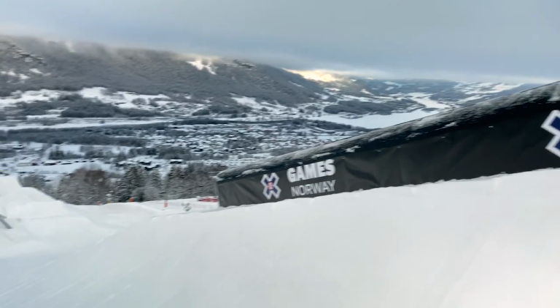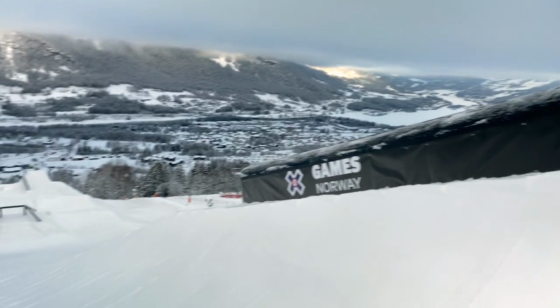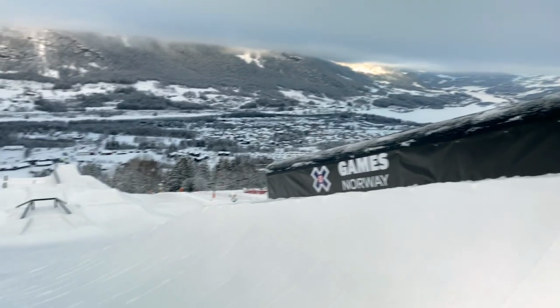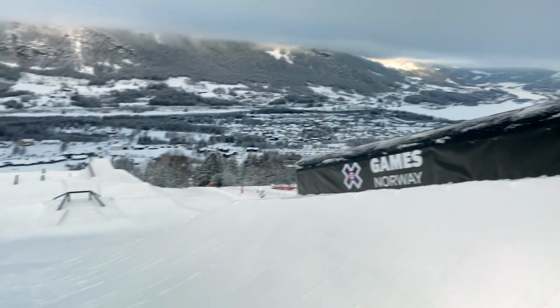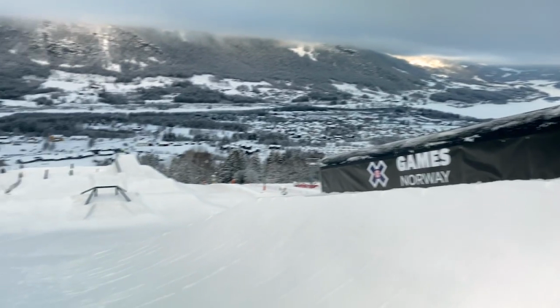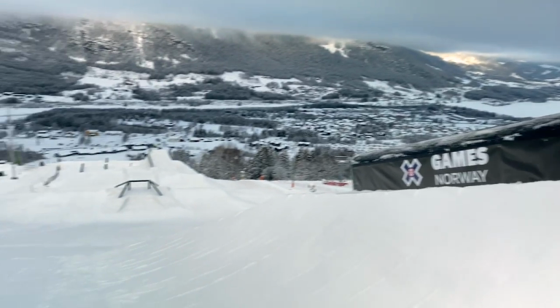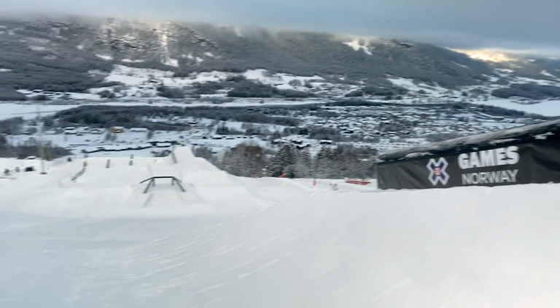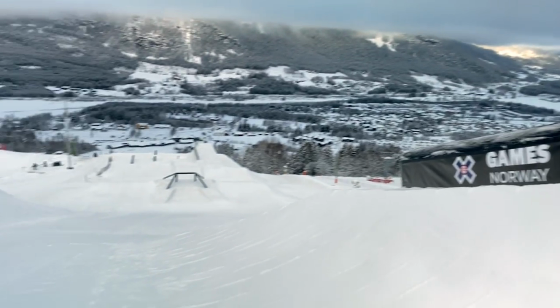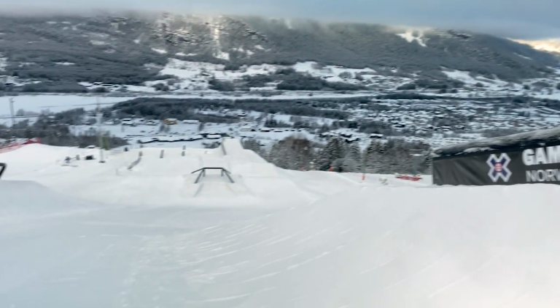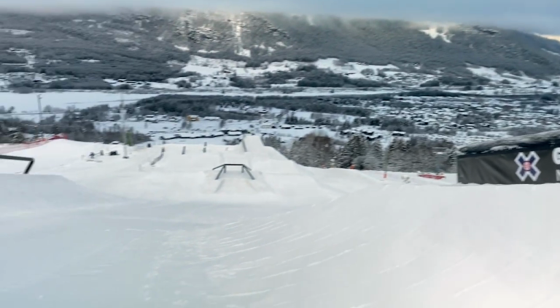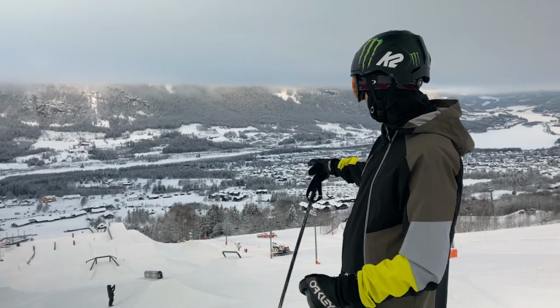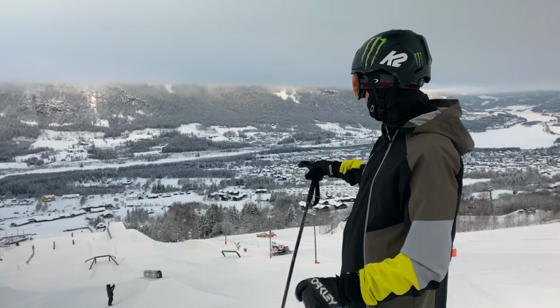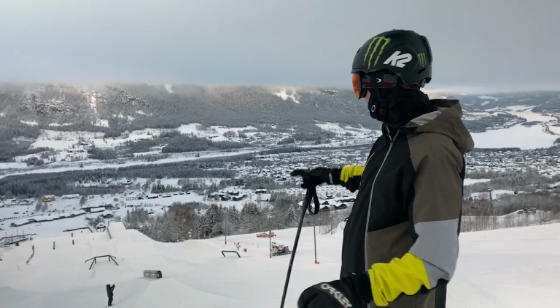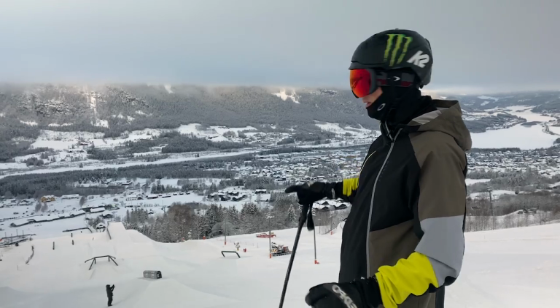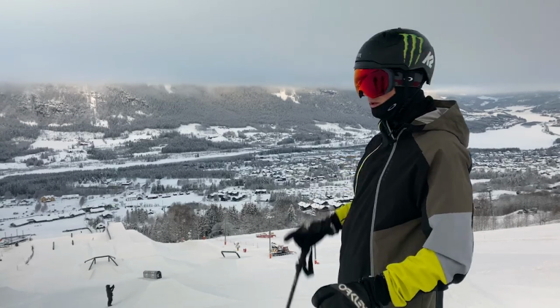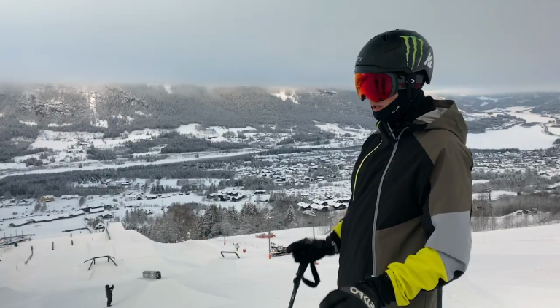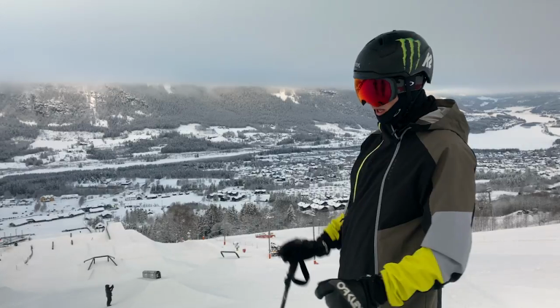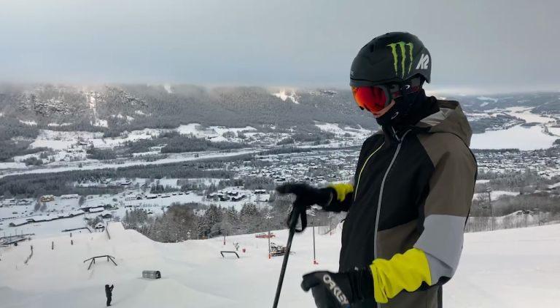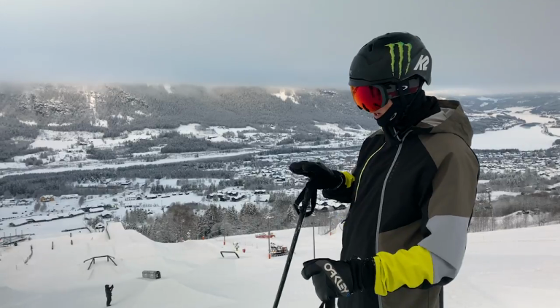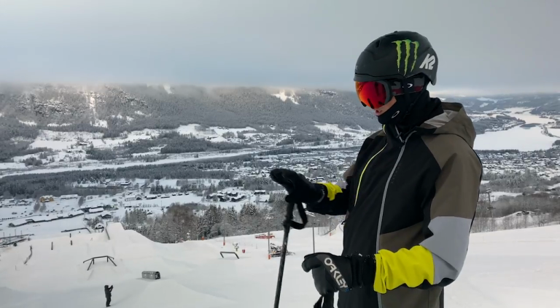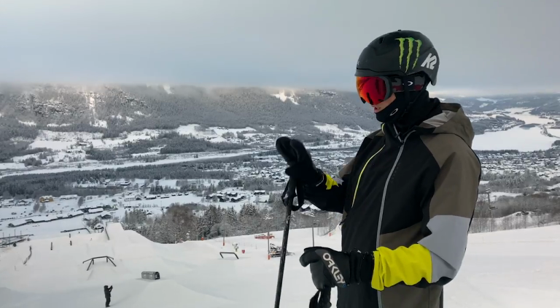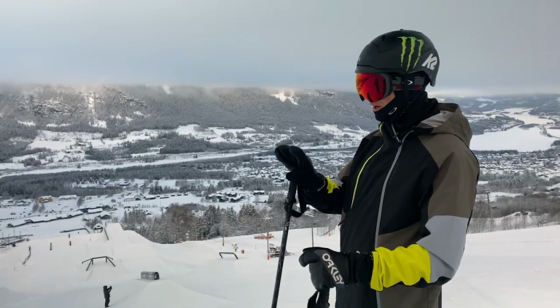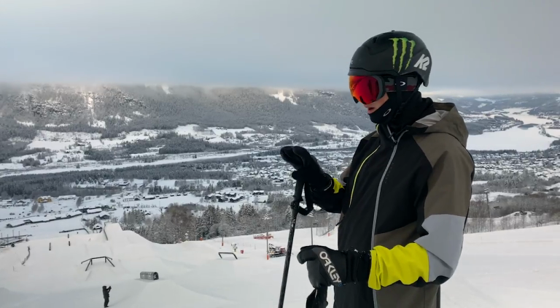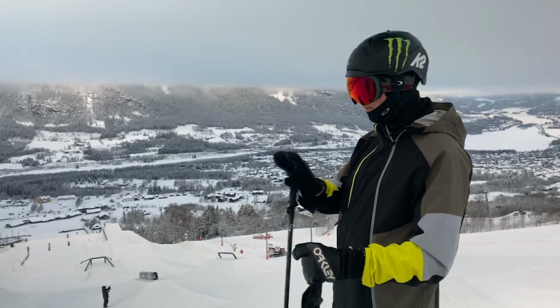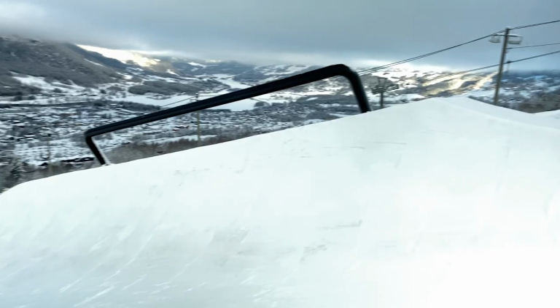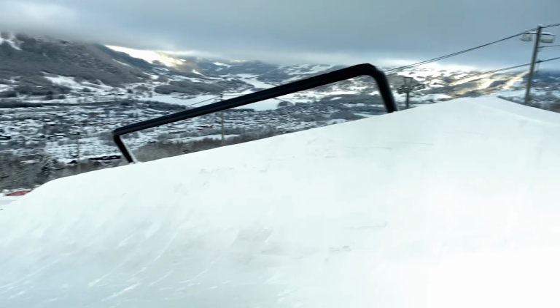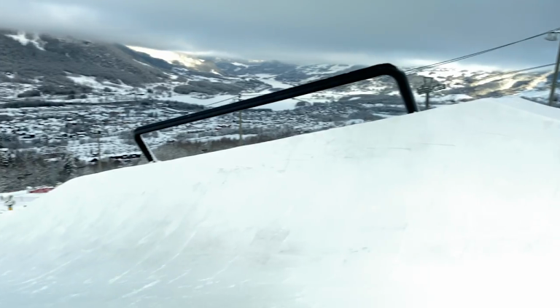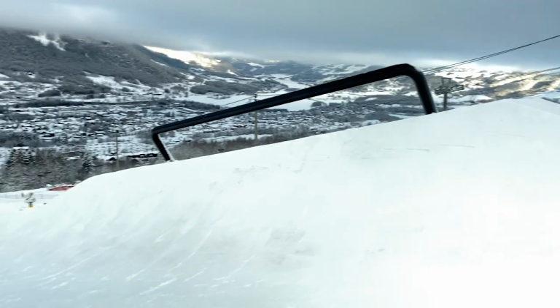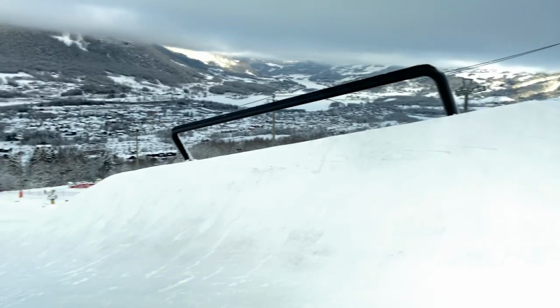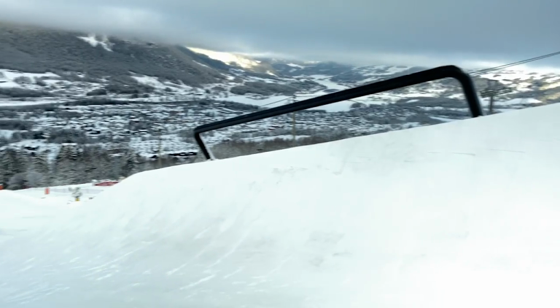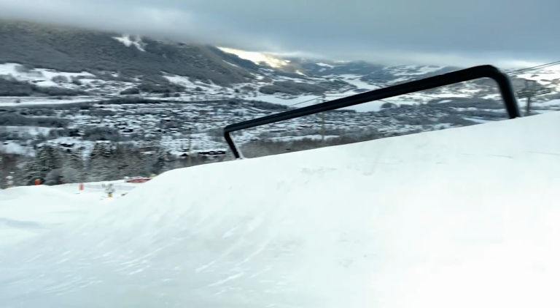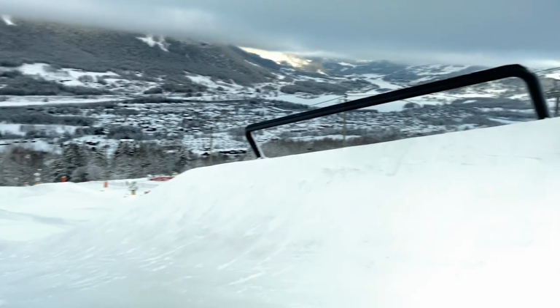Starting this course off, we've got a nice down tube in the middle. It has transitions coming up from the front and both sides.